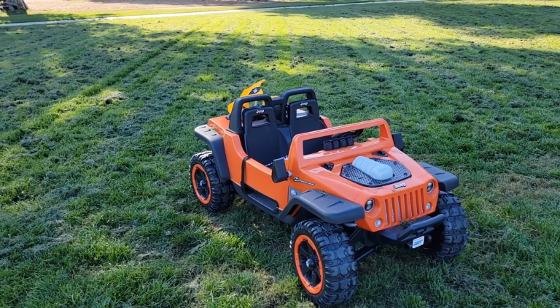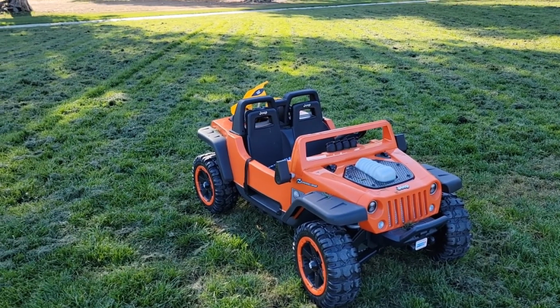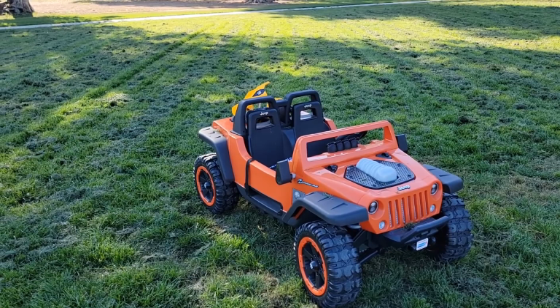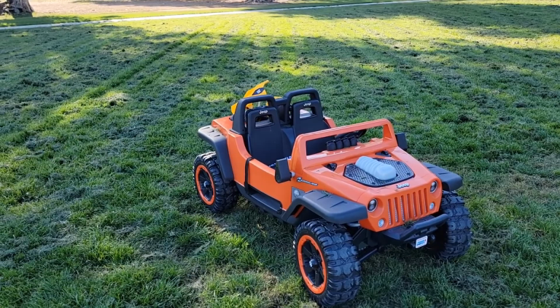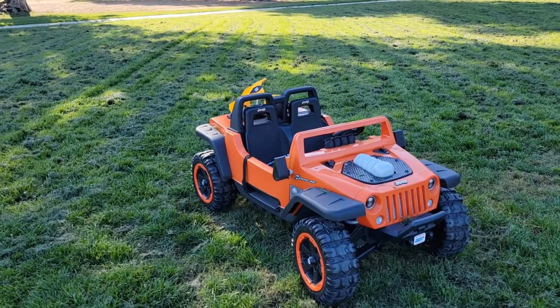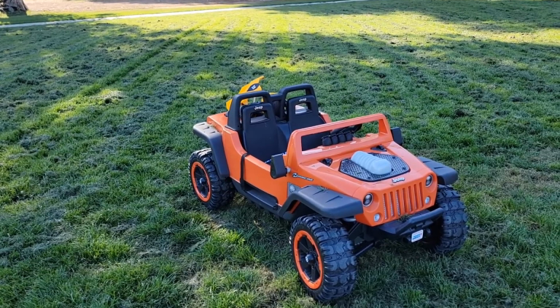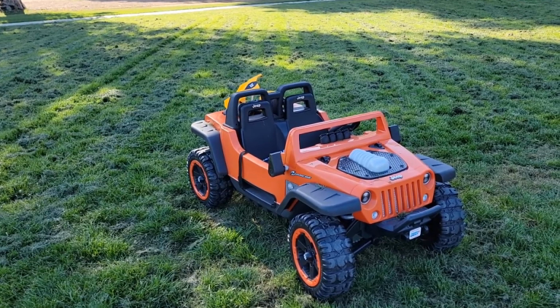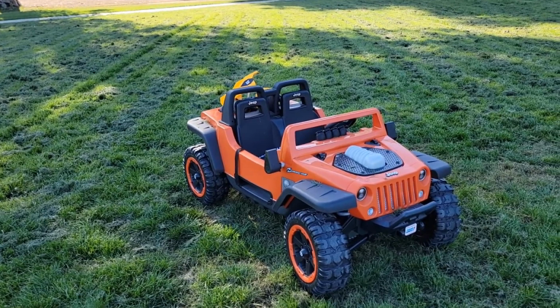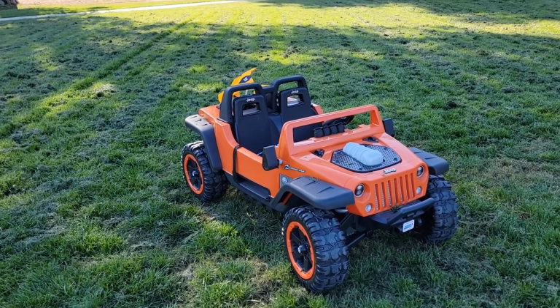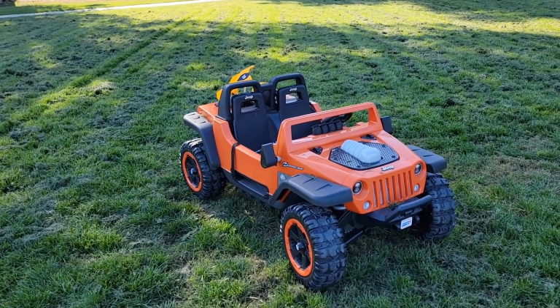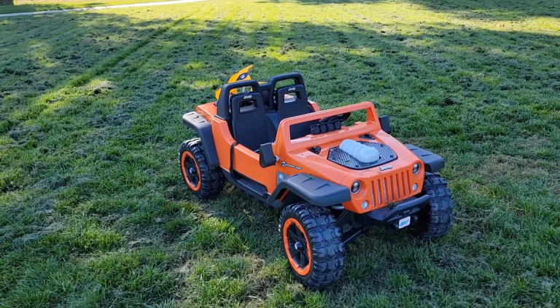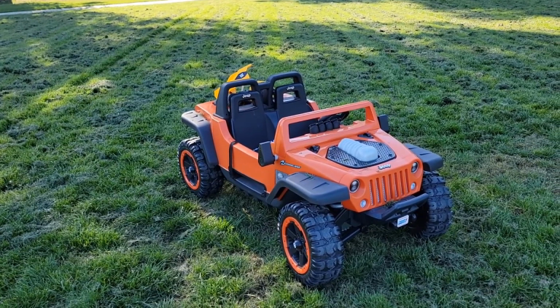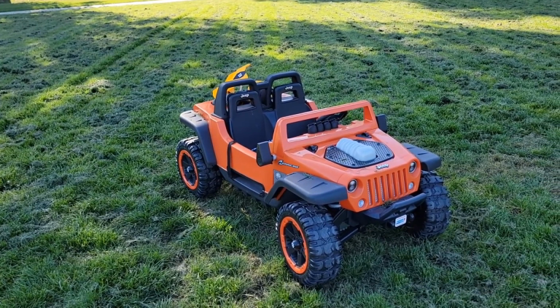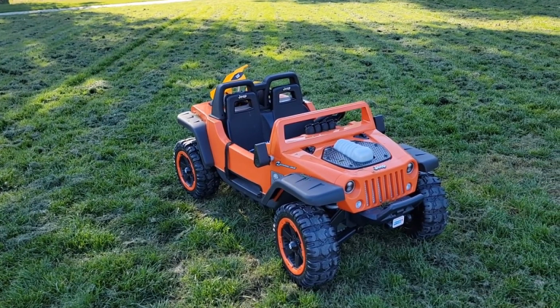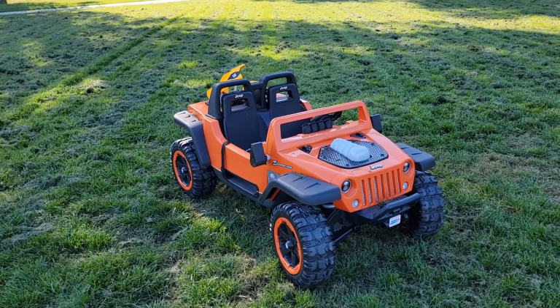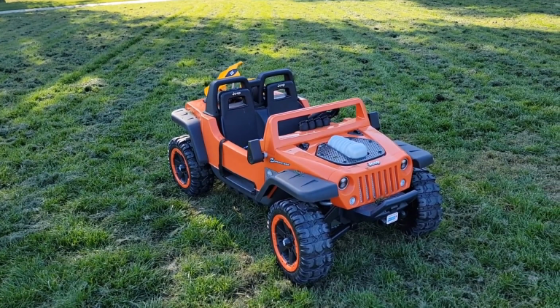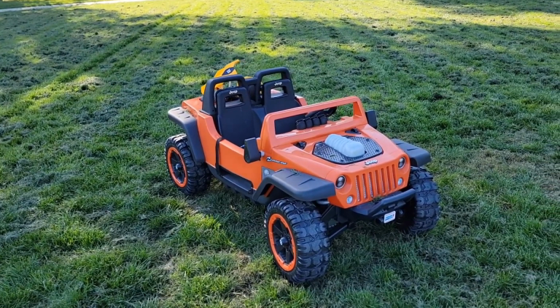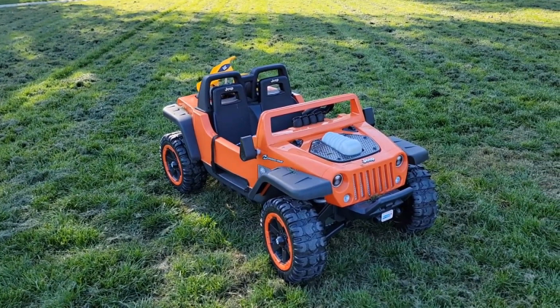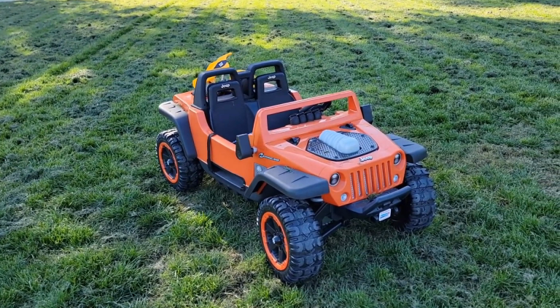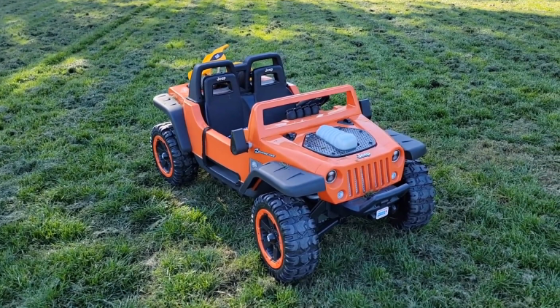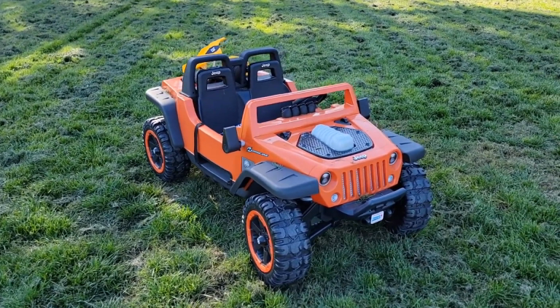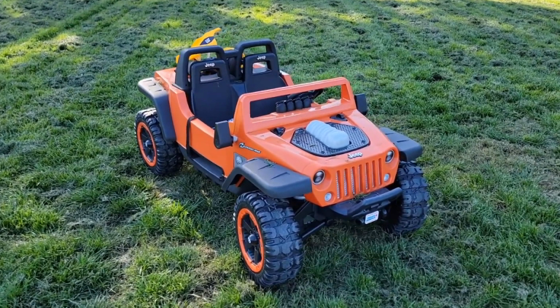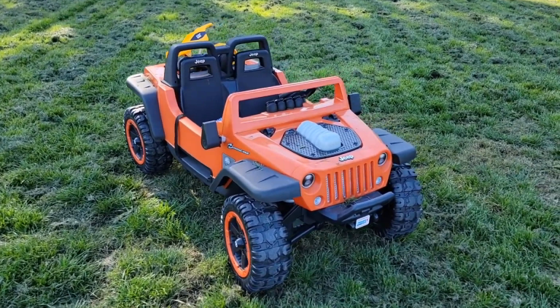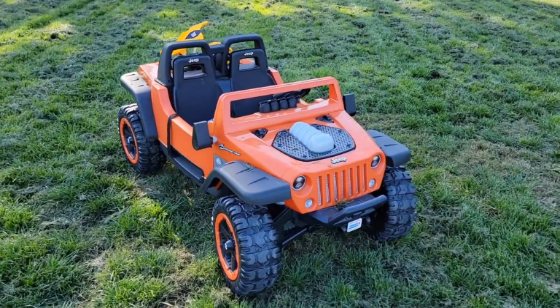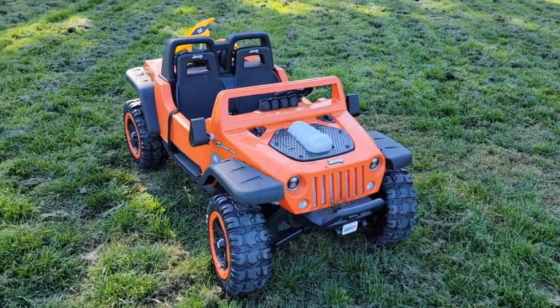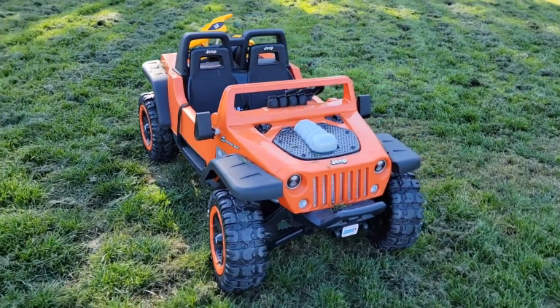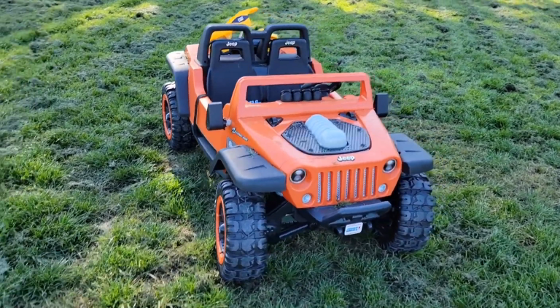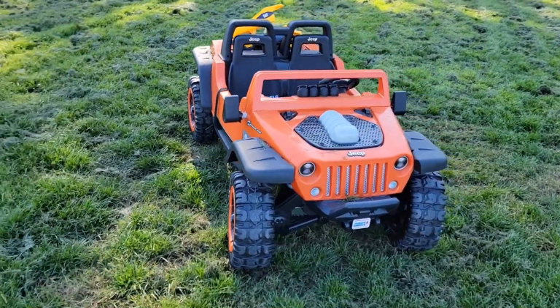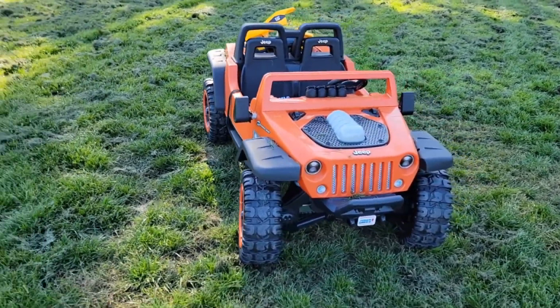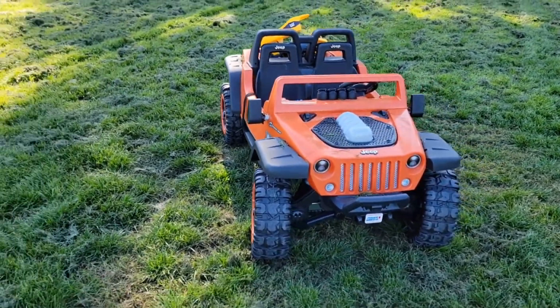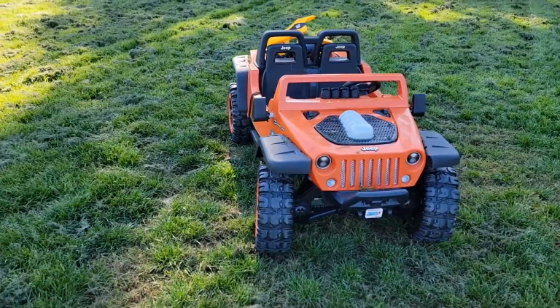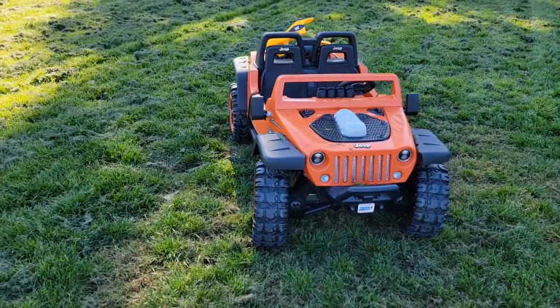Mostly it's not easy to fit through a regular door. I keep it in the garage, but it takes a lot of space.